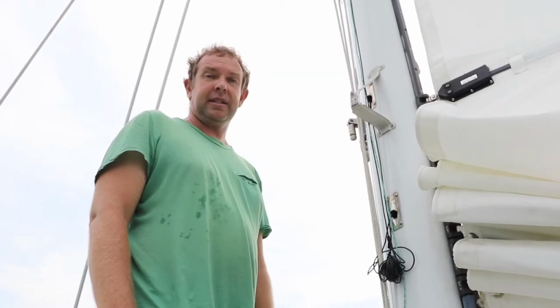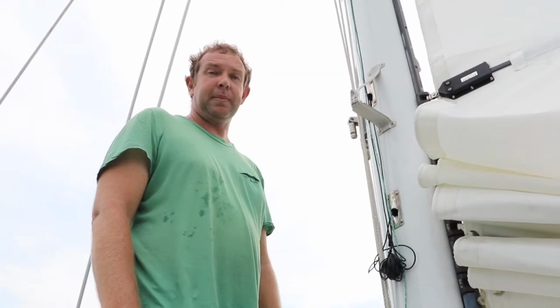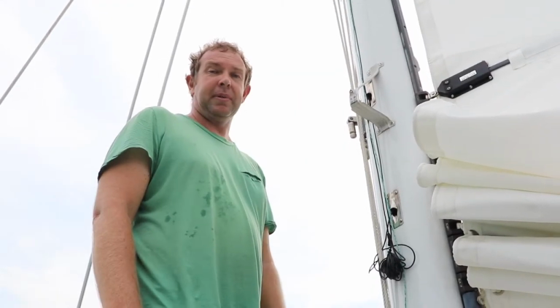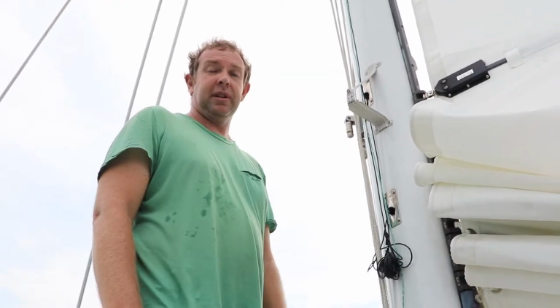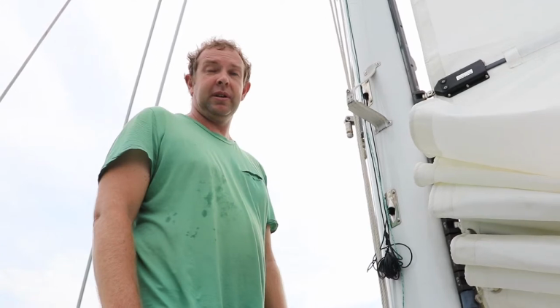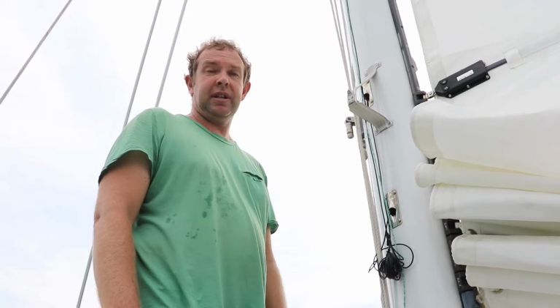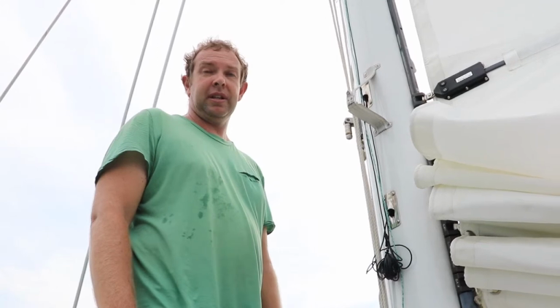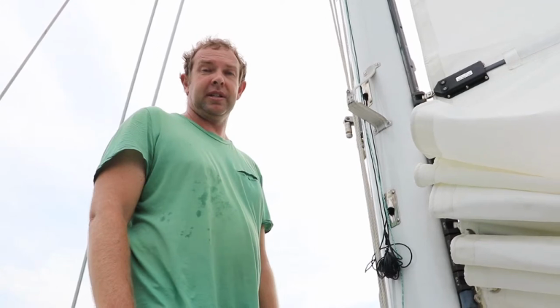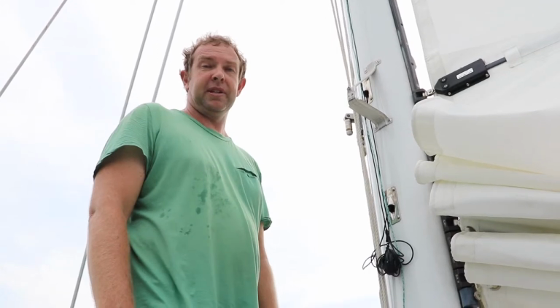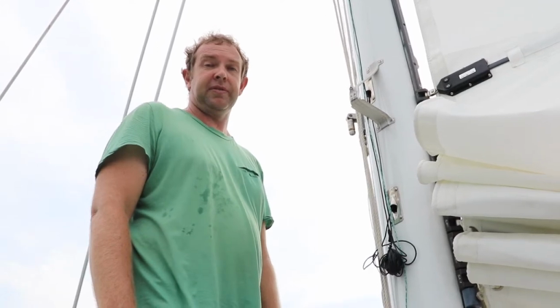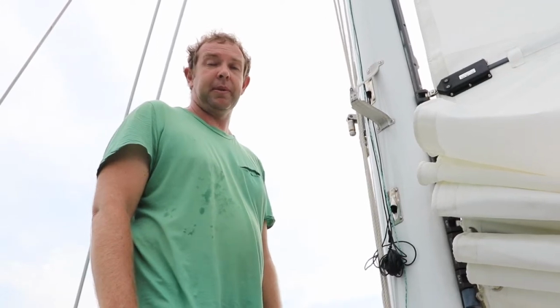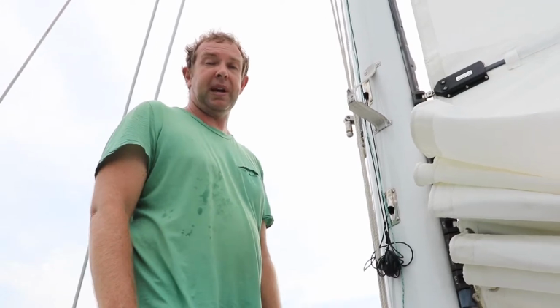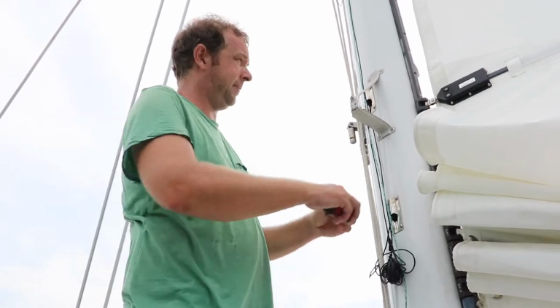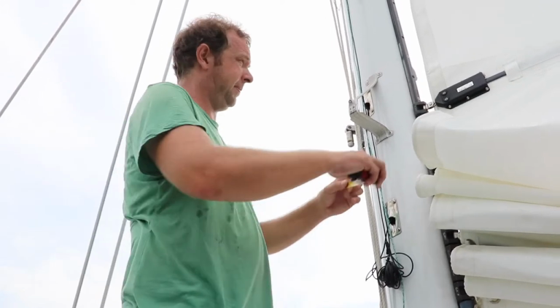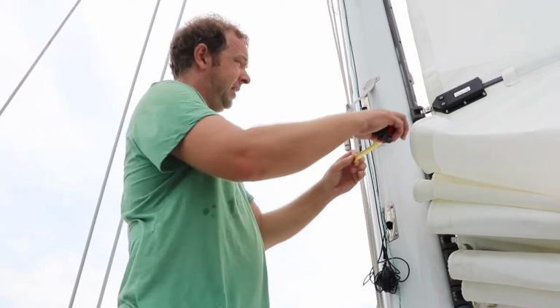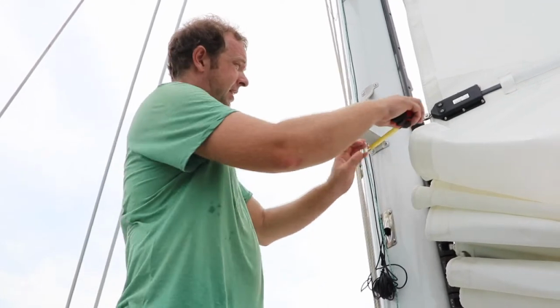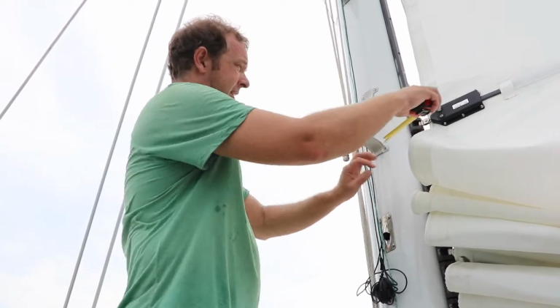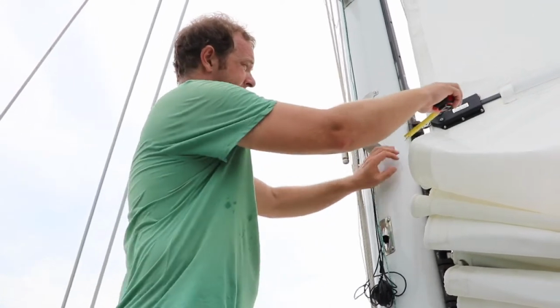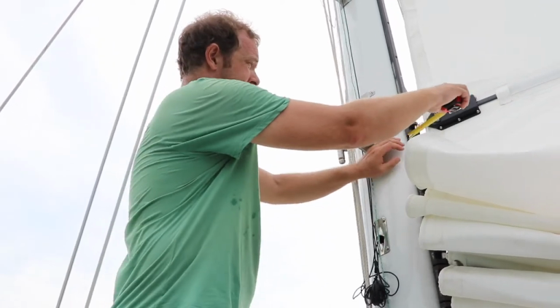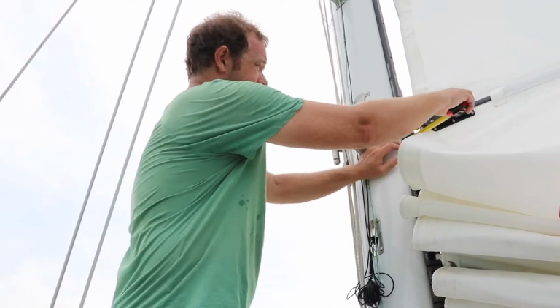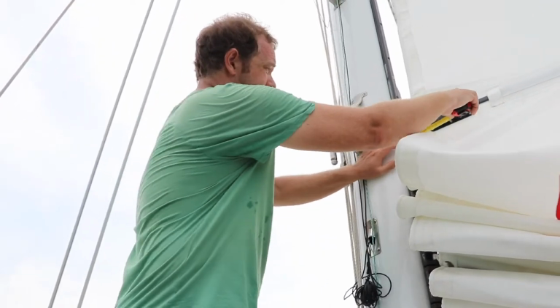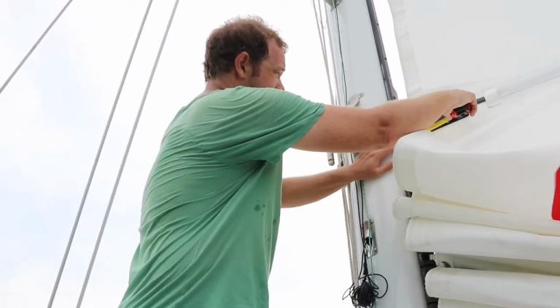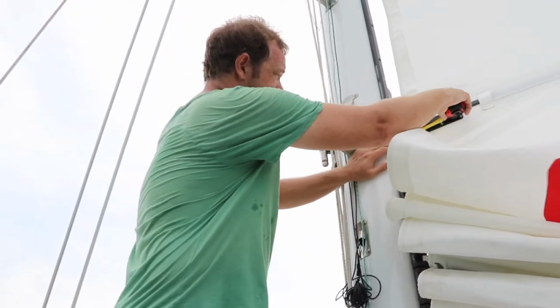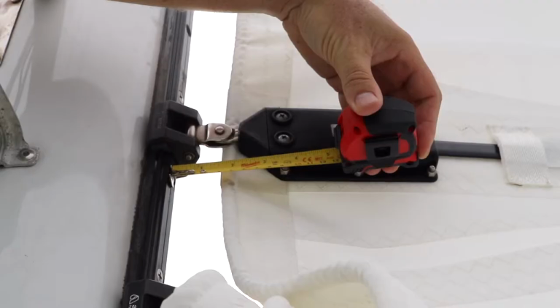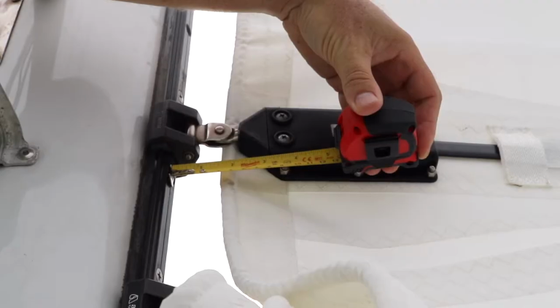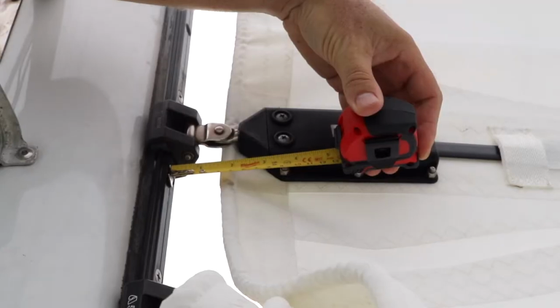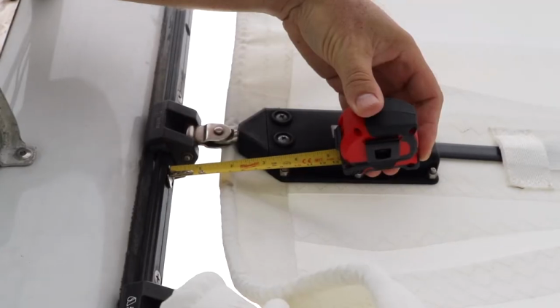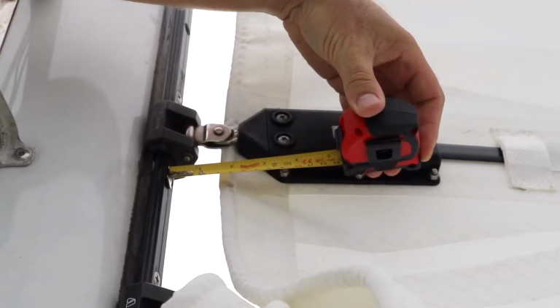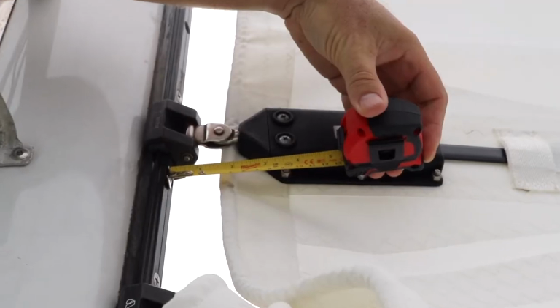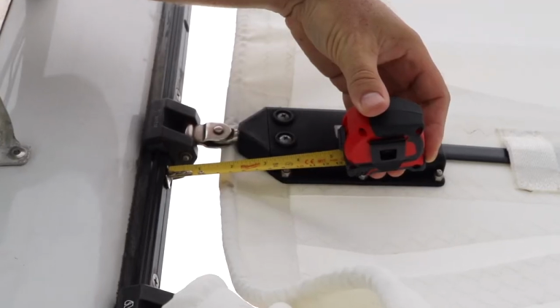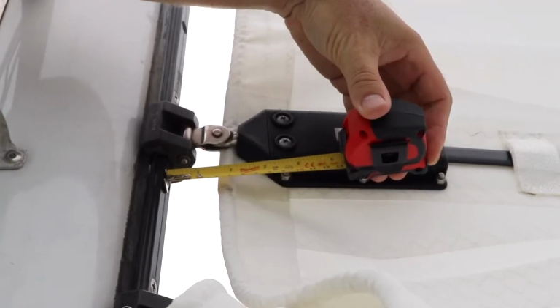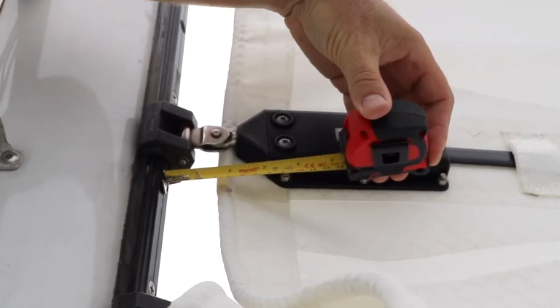Step number two is to measure from the back of the track to the front of the sail at one of the batten cars.